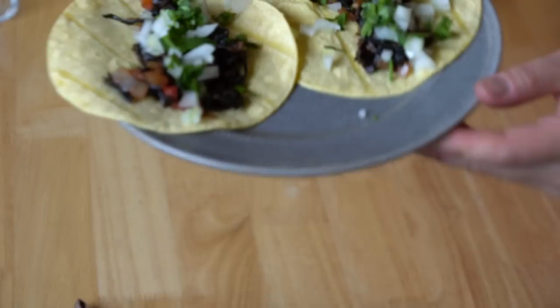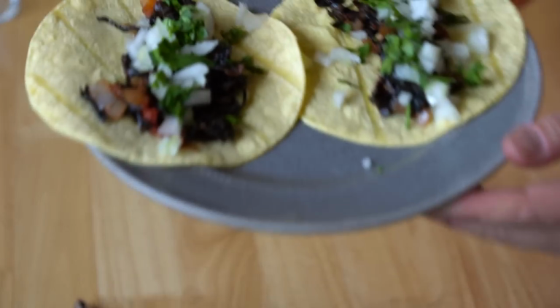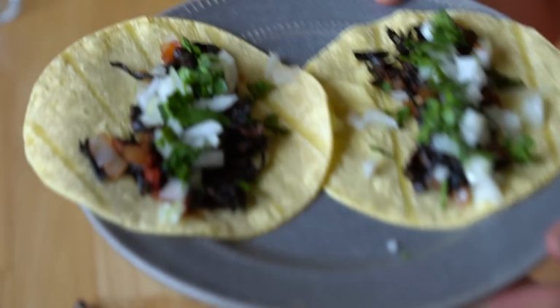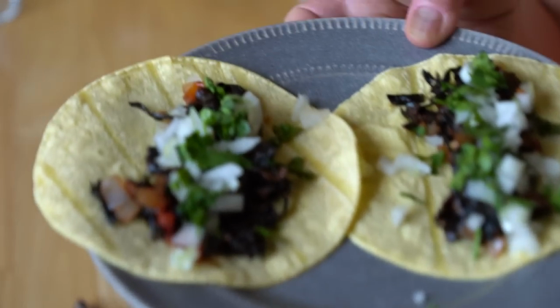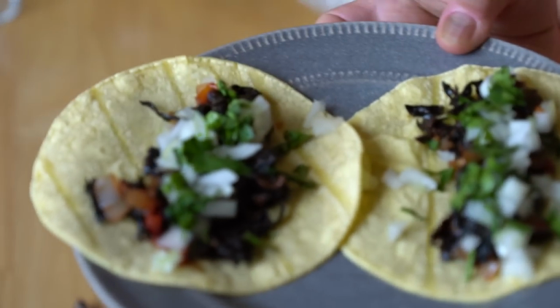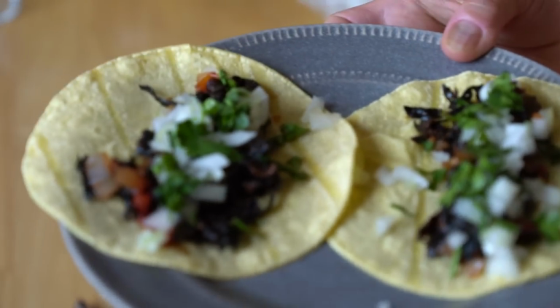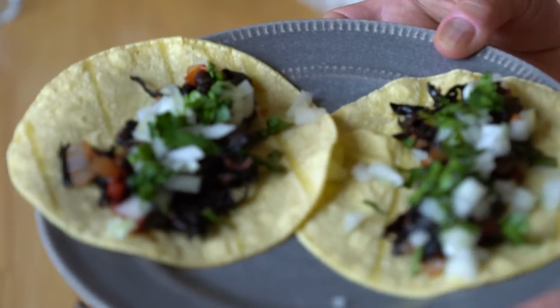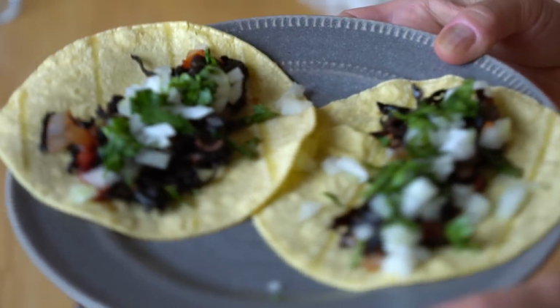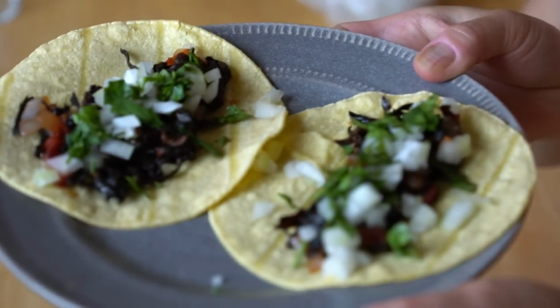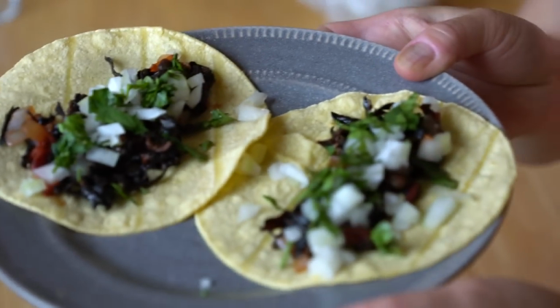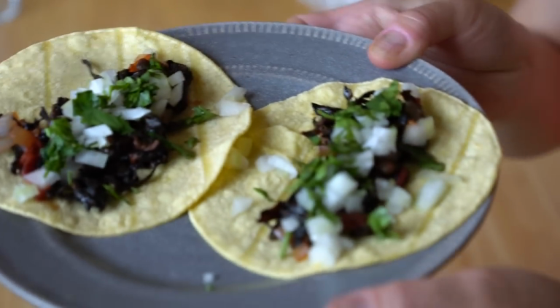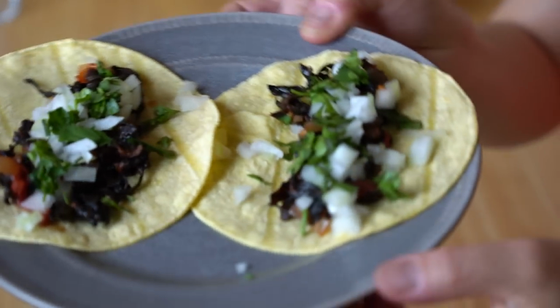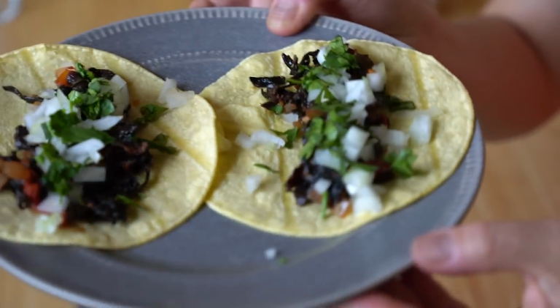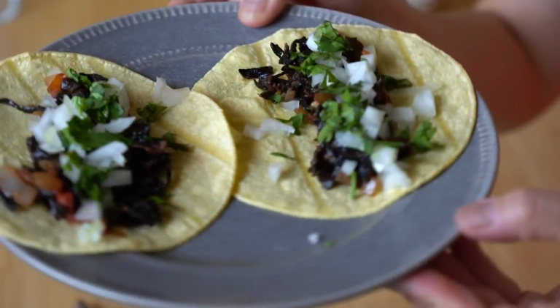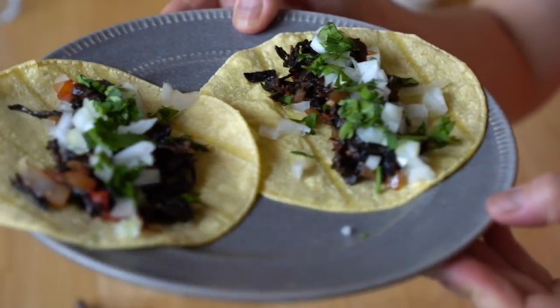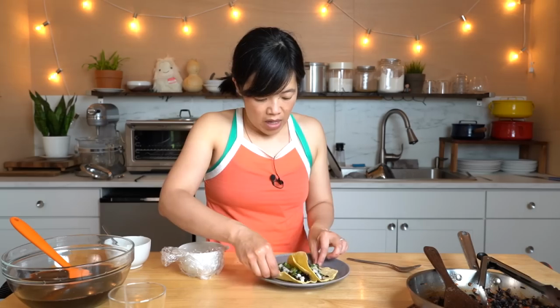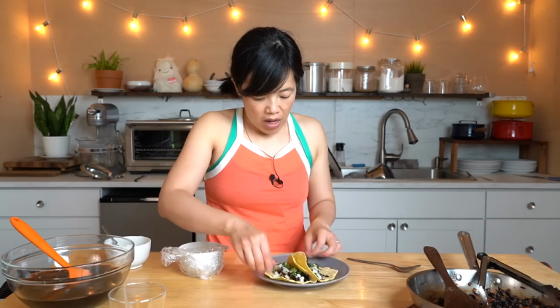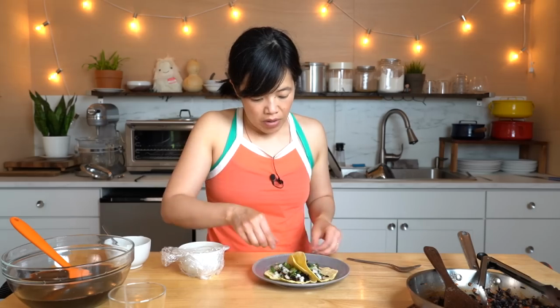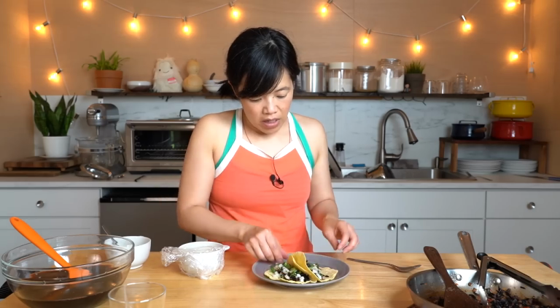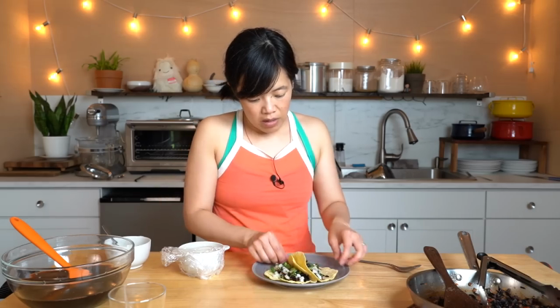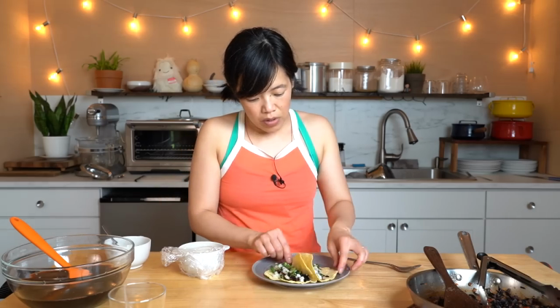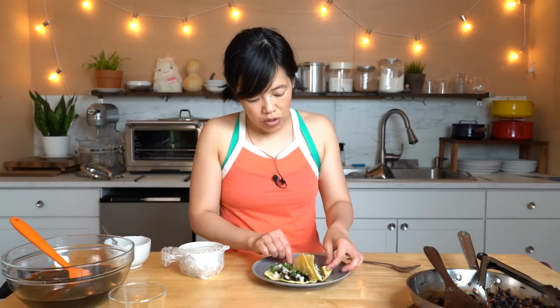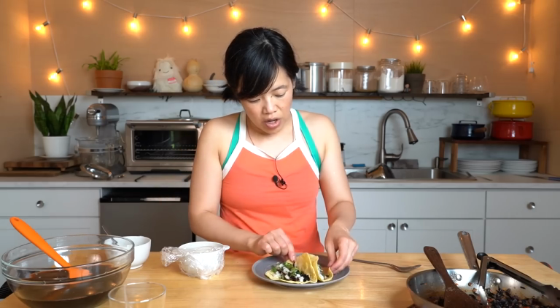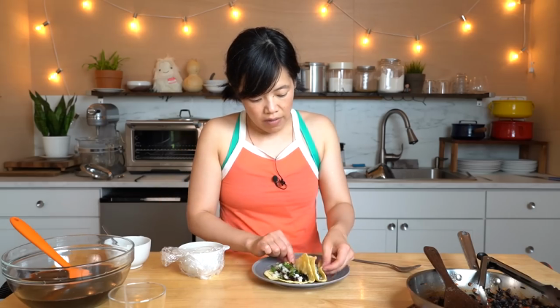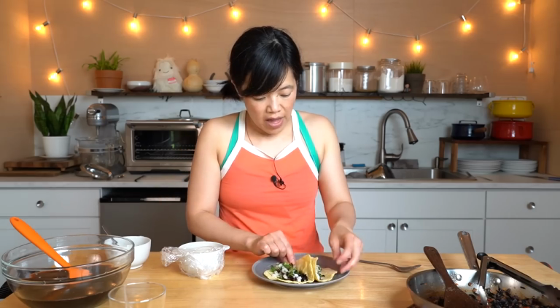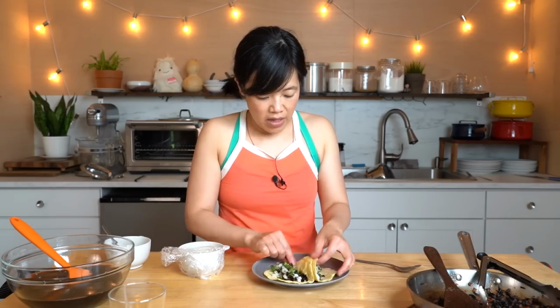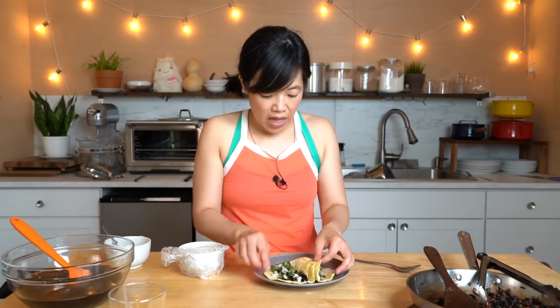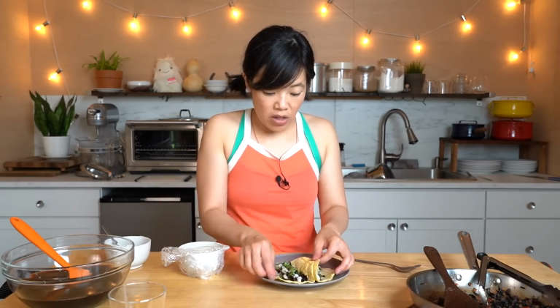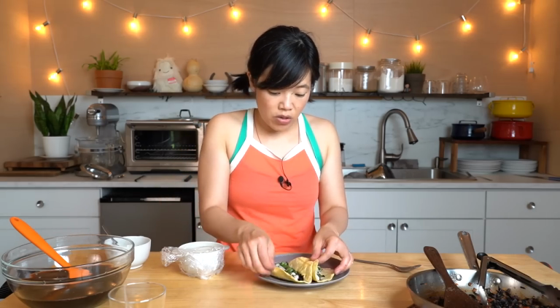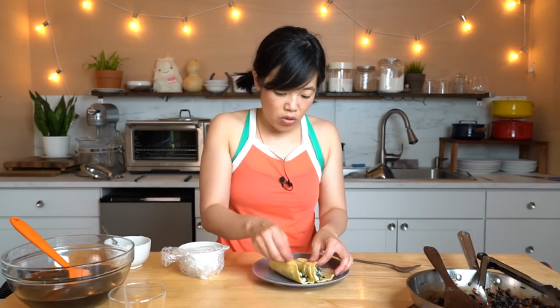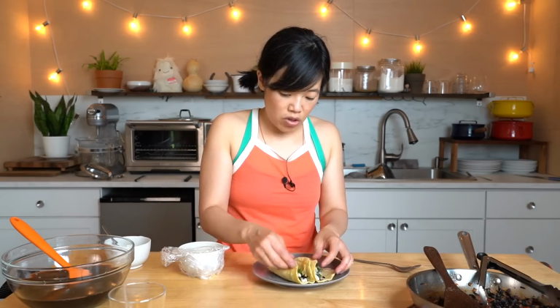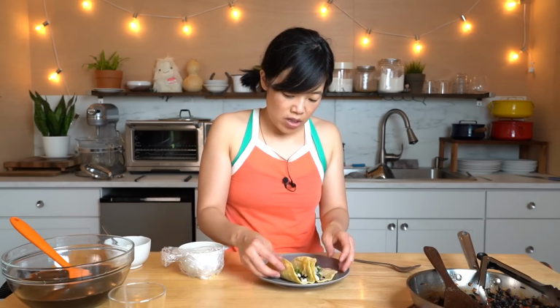Look at that — it looks beautiful, beautiful. And I'm going to get a beauty shot of that because it looks gorgeous.